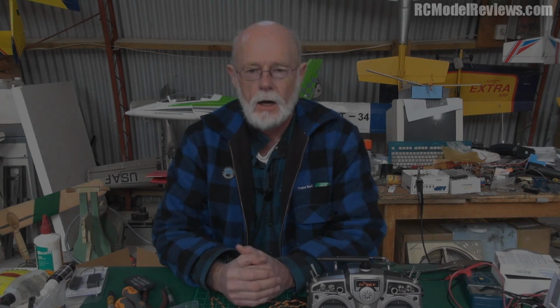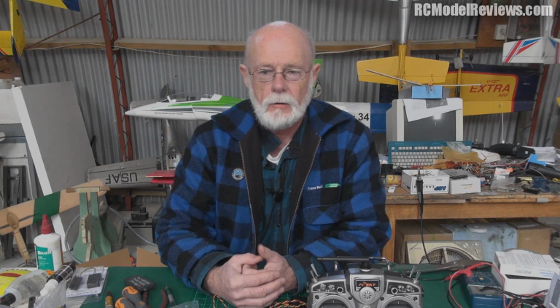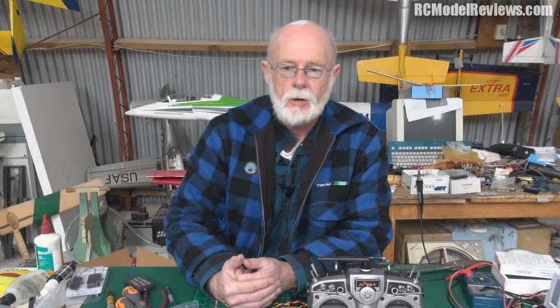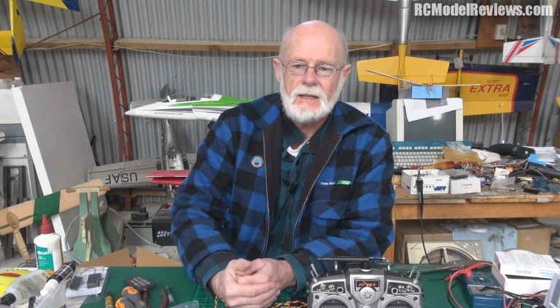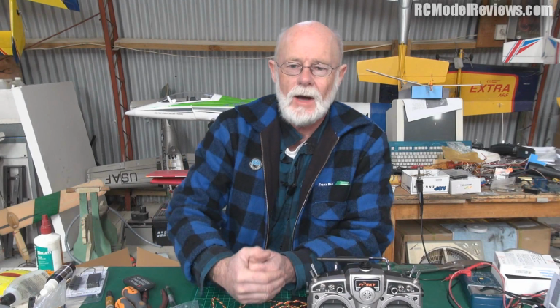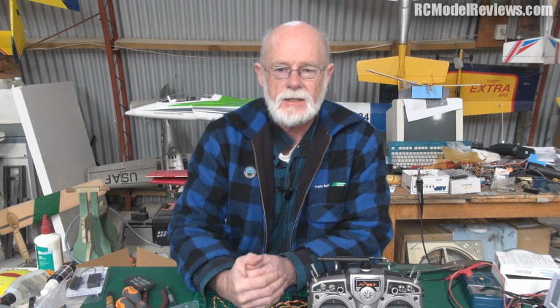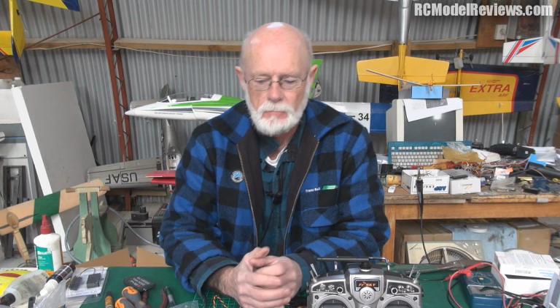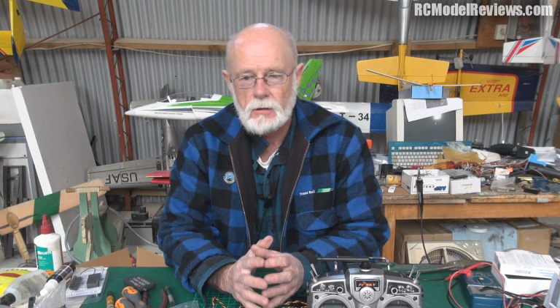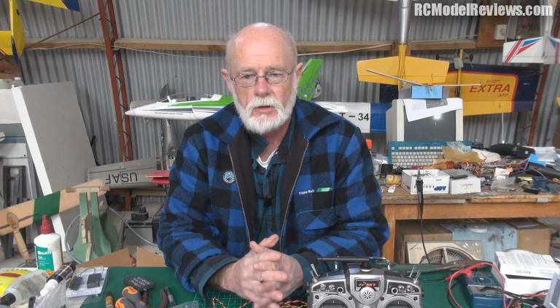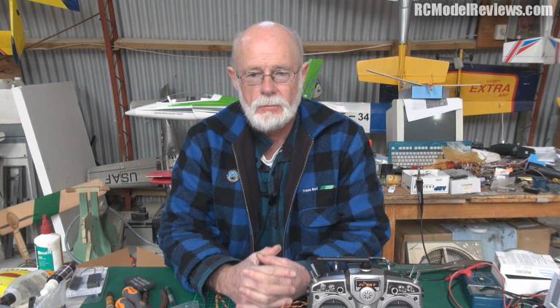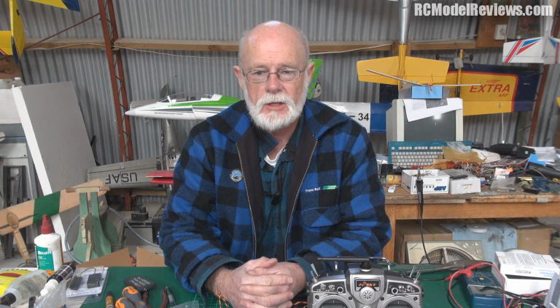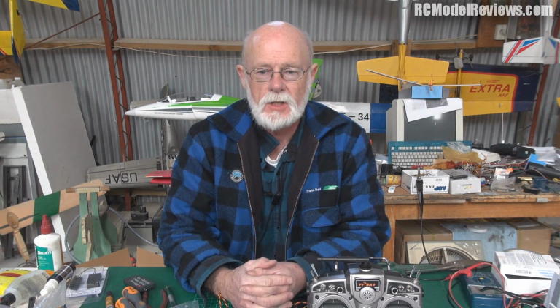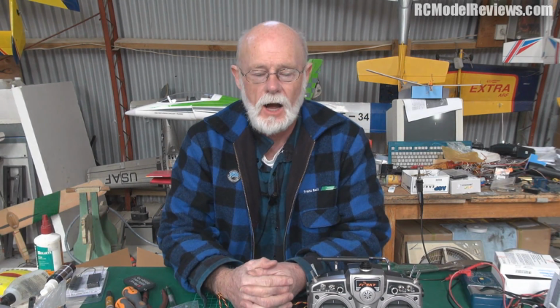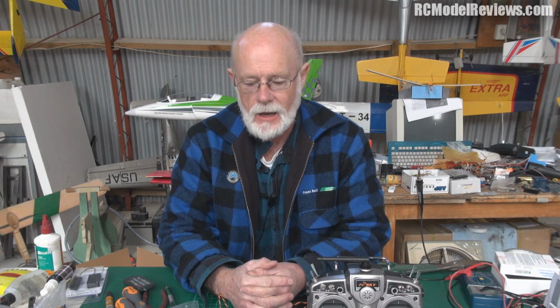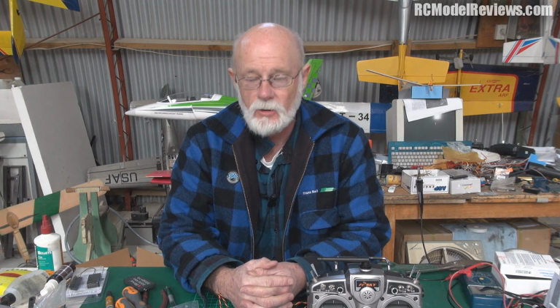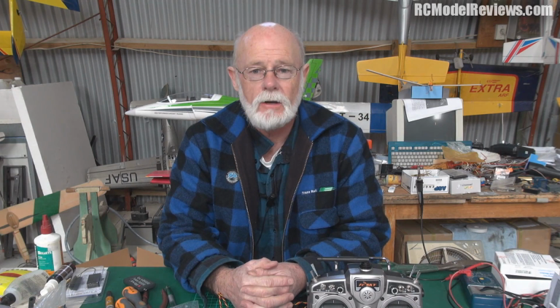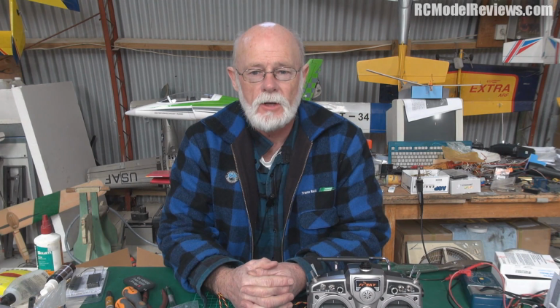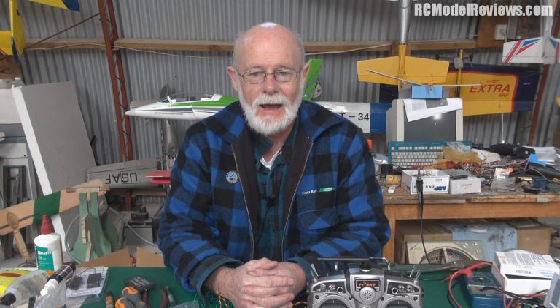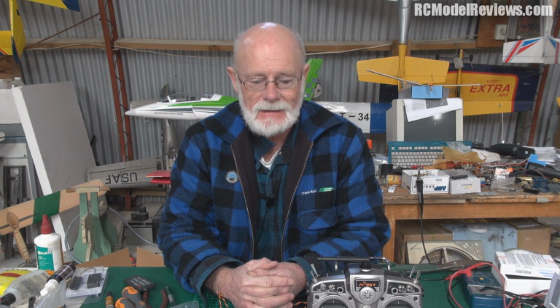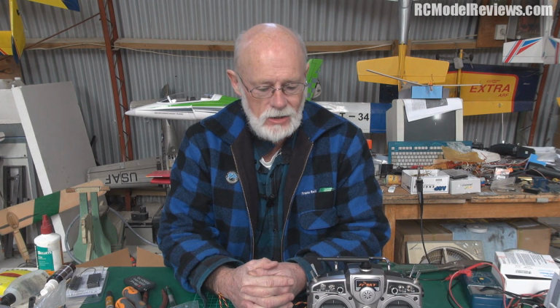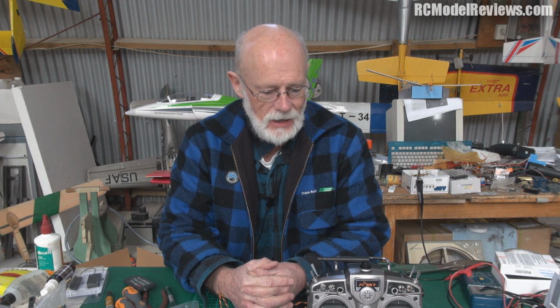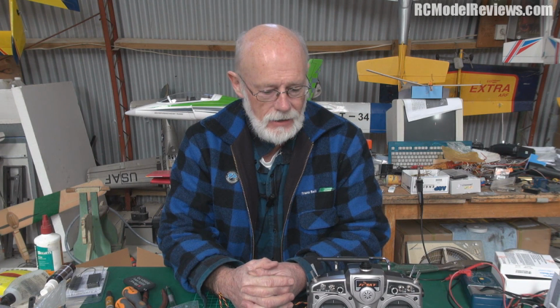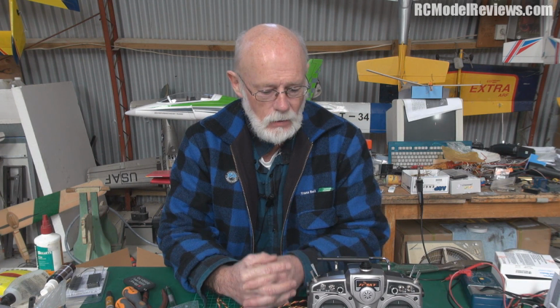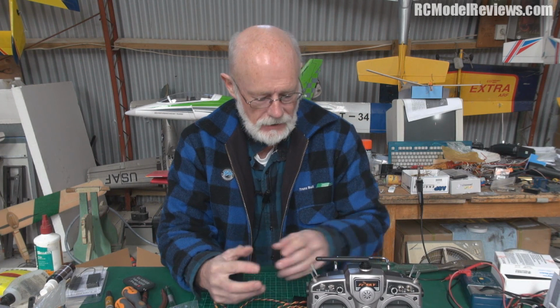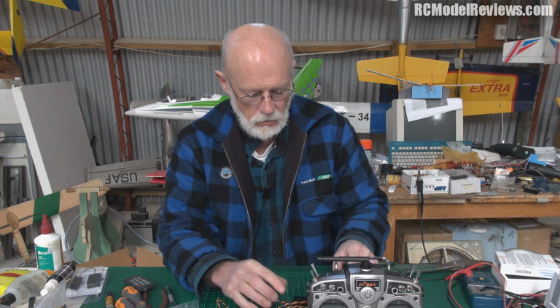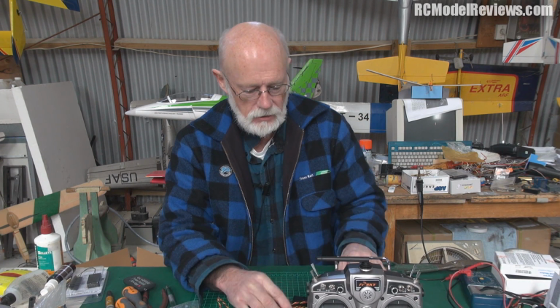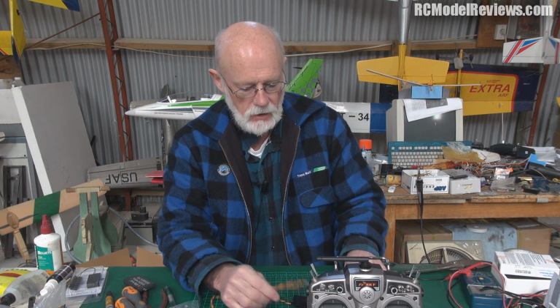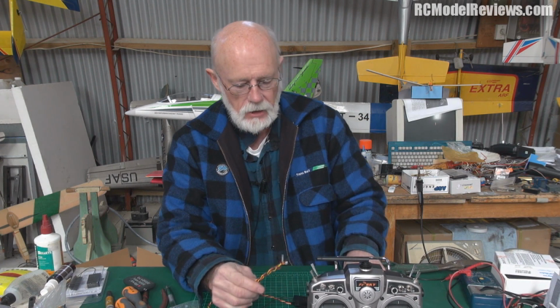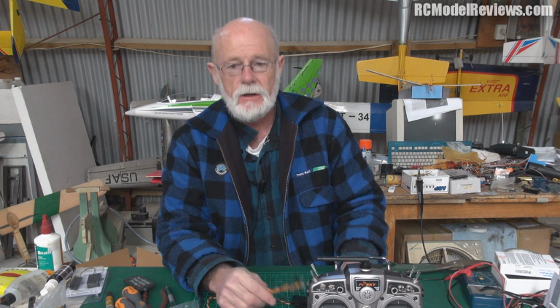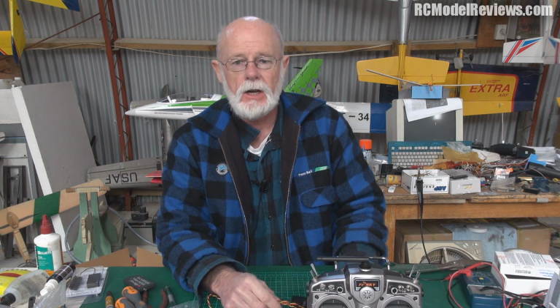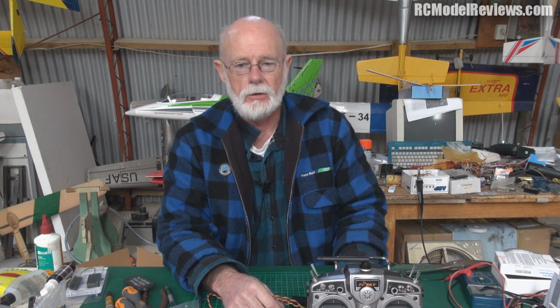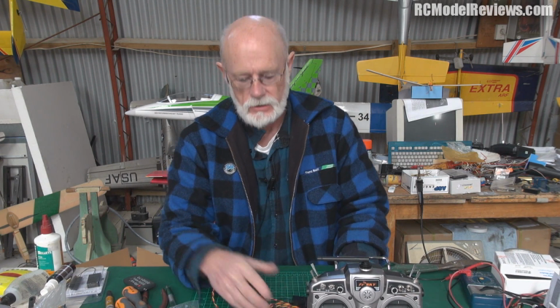Hello and welcome again to RC Model Reviews. I'm Bruce Simpson, your reviewer, and today I want to take a look at vireos.